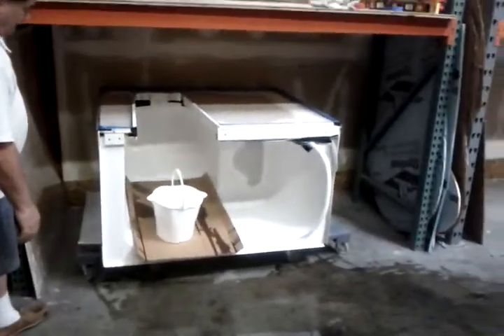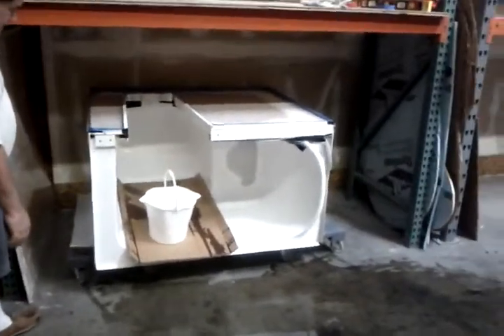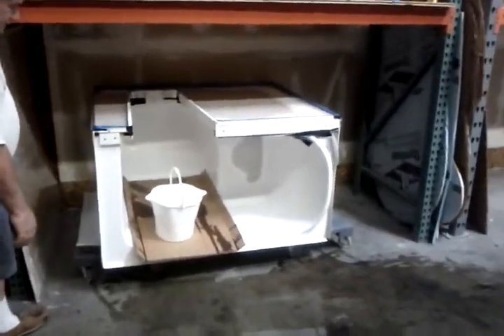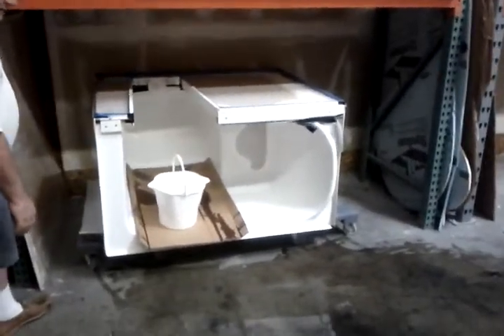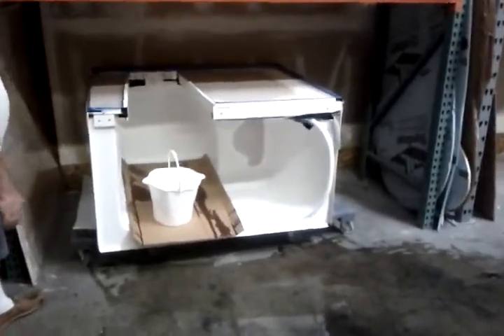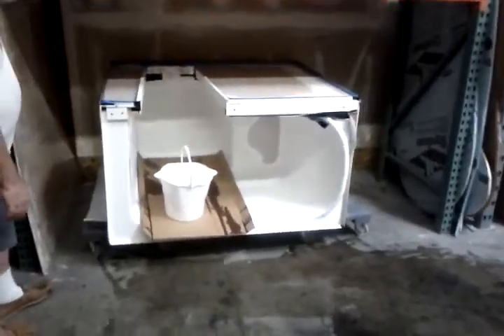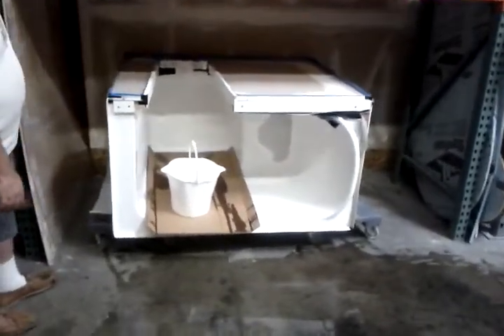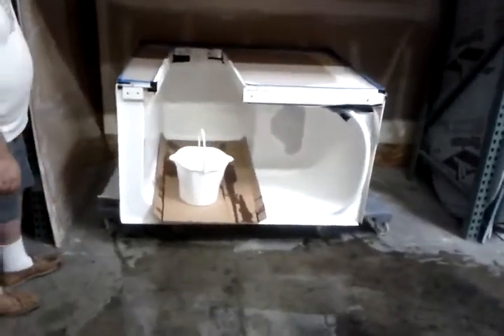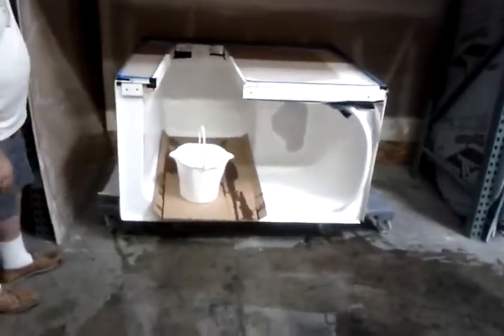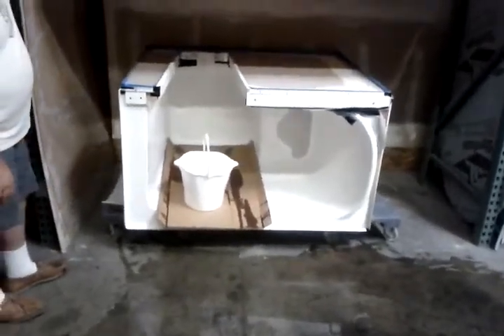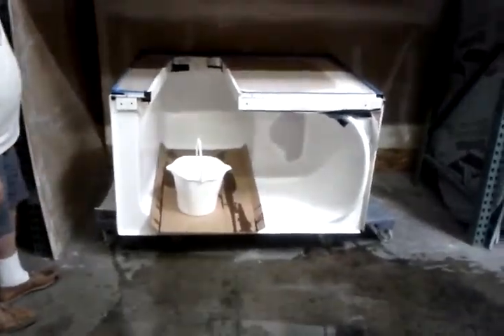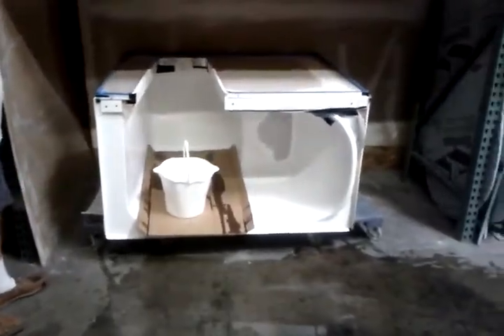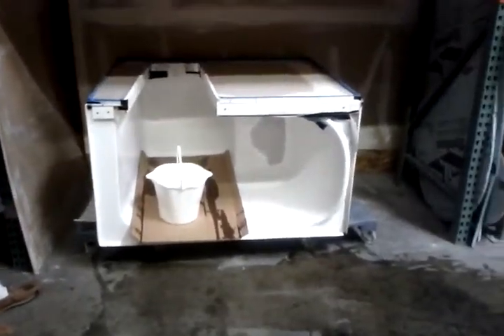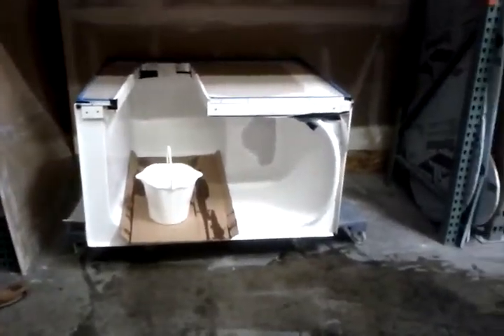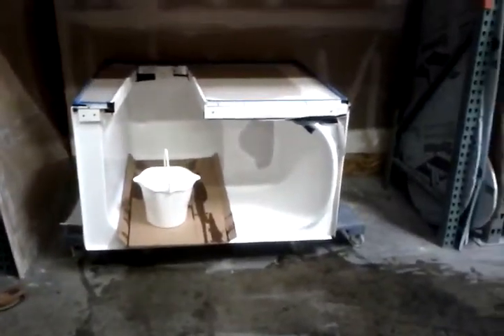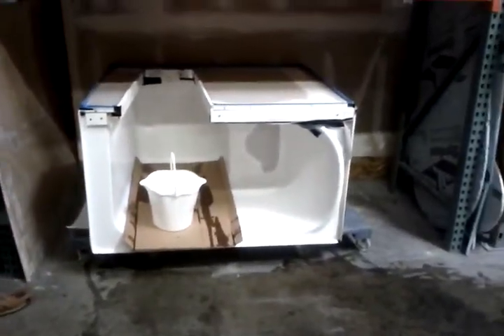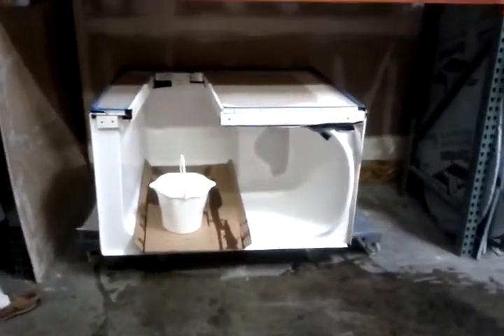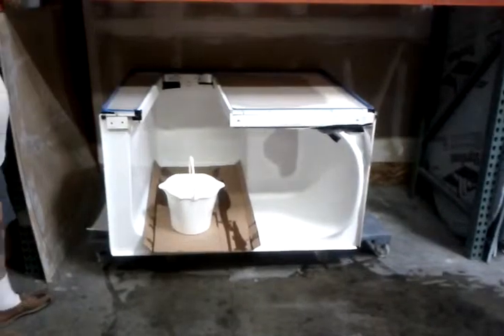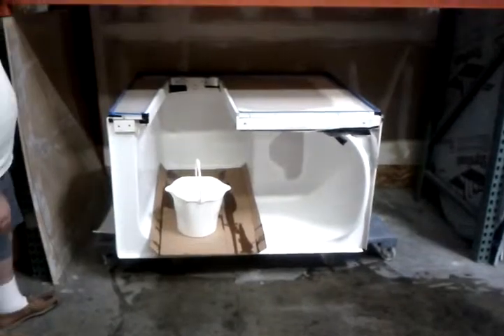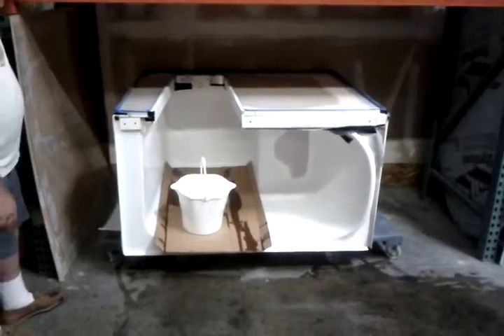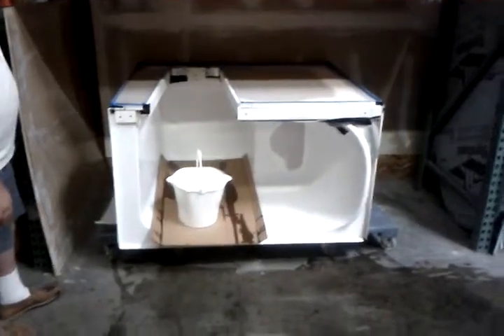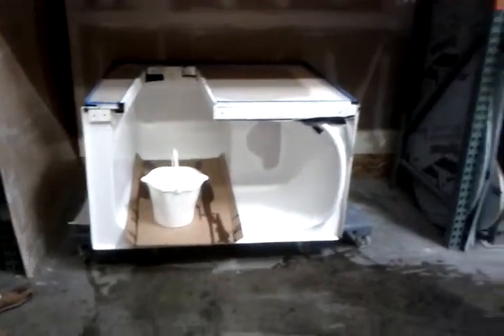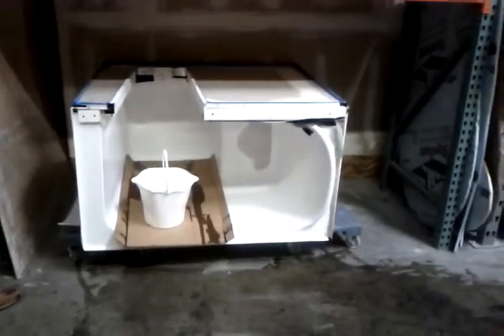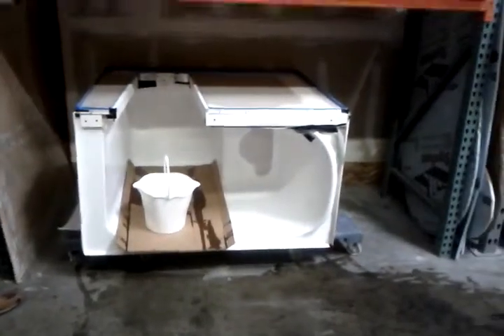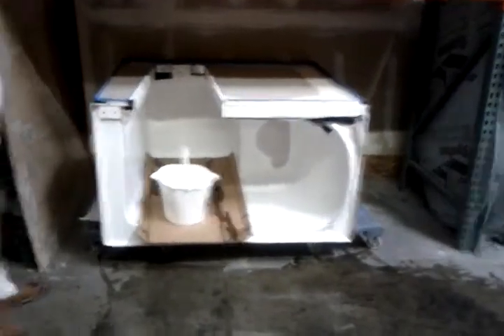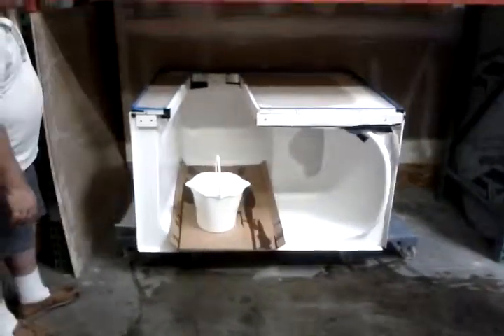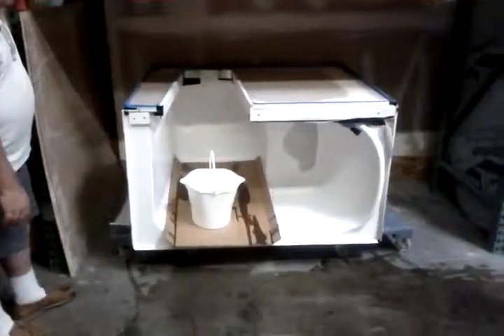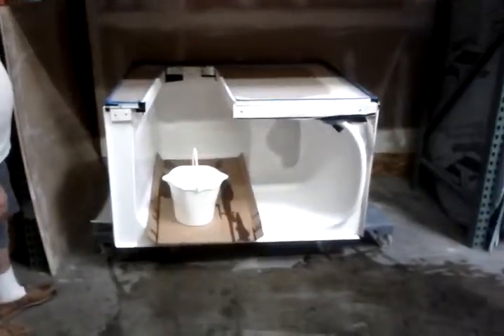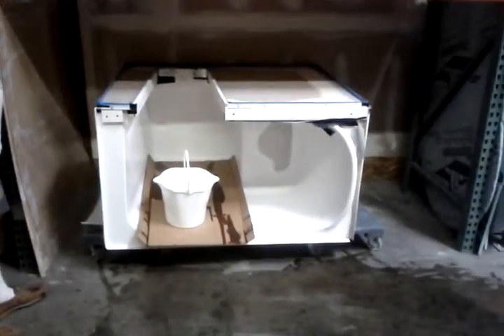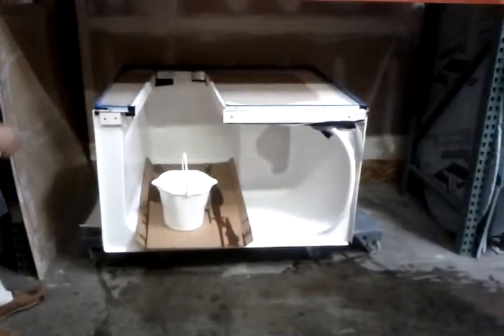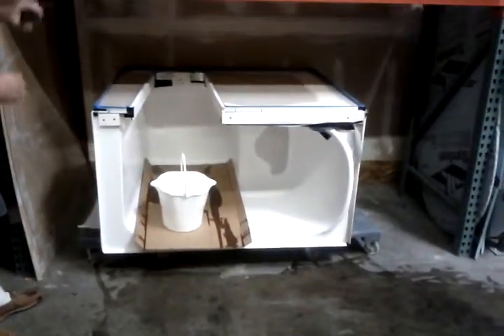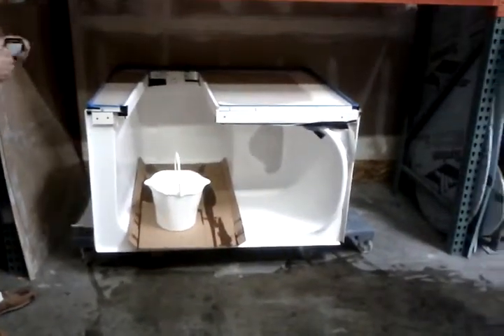We'll see in here in a little bit what it looks like when he pulls all the stuff apart. Yeah, that won't happen until tomorrow.